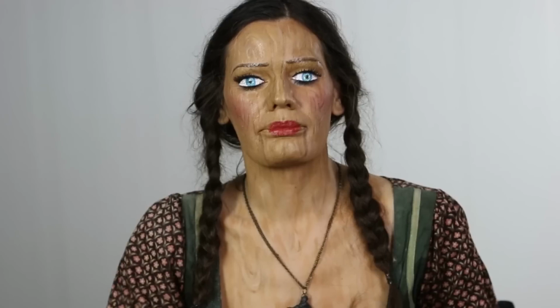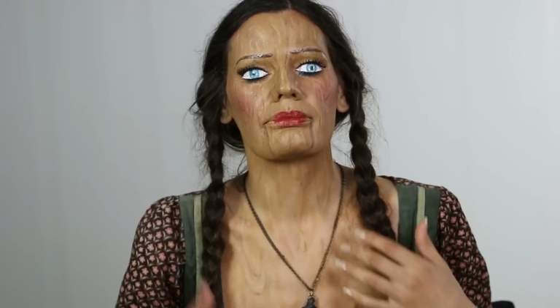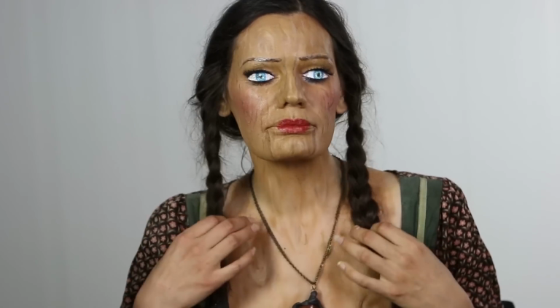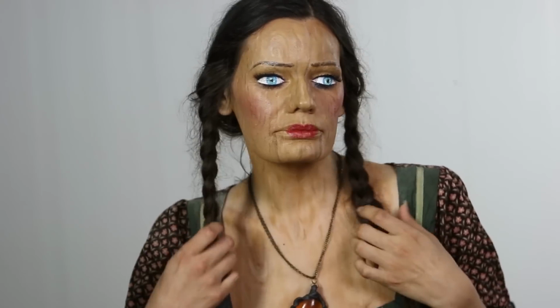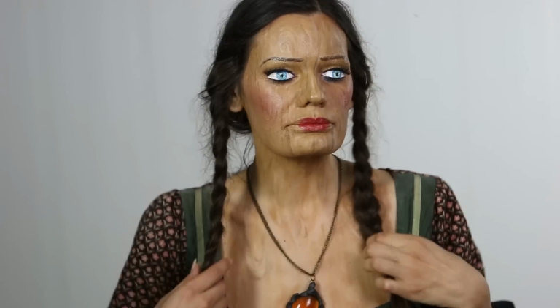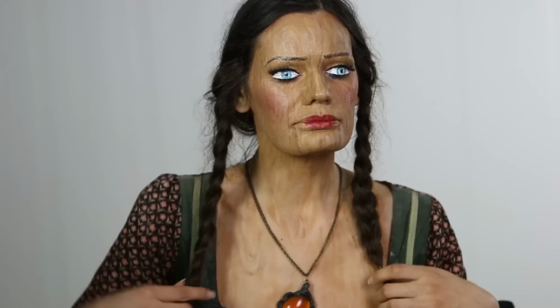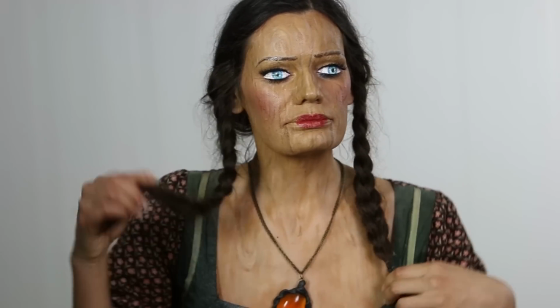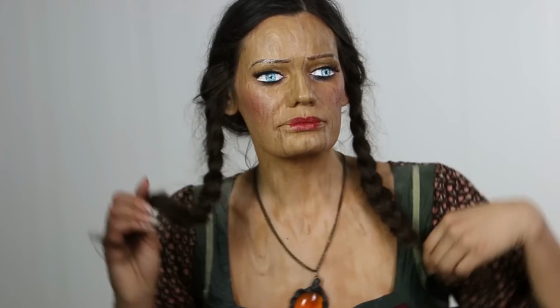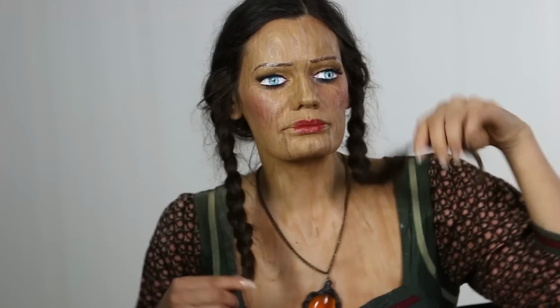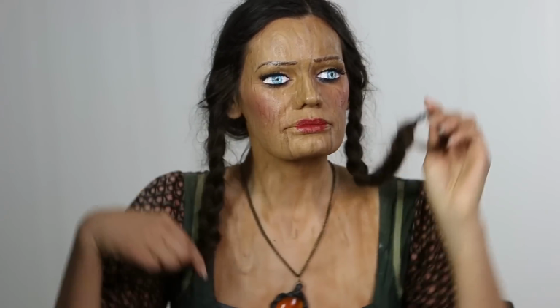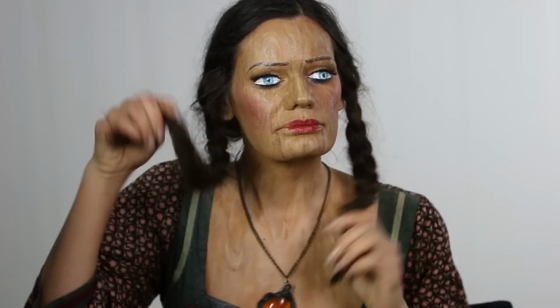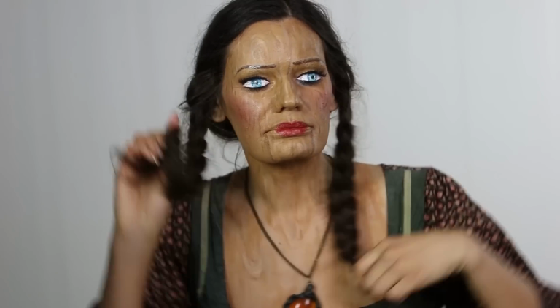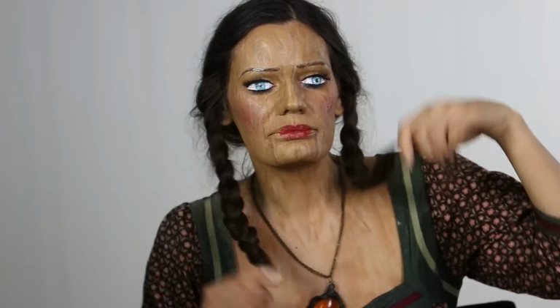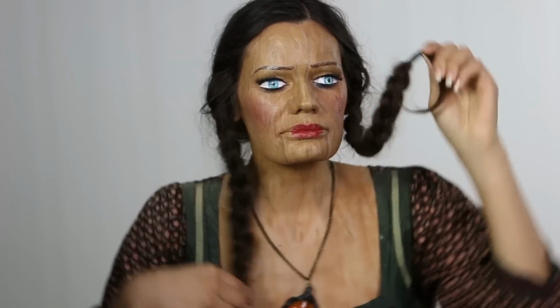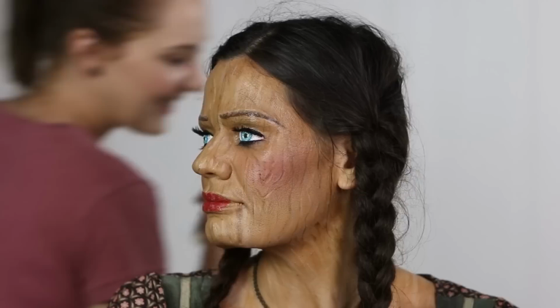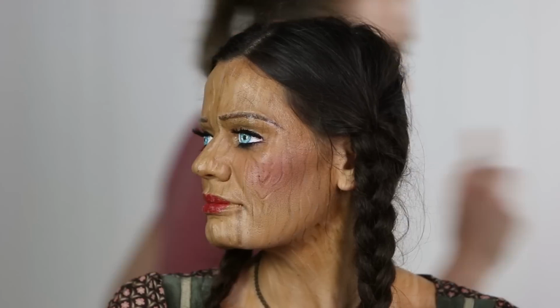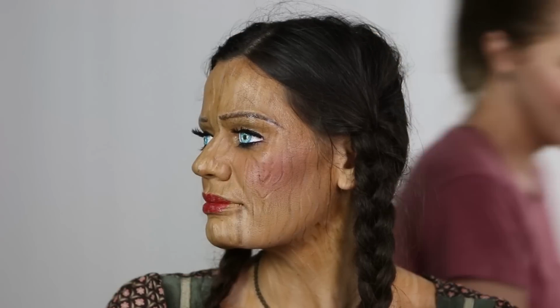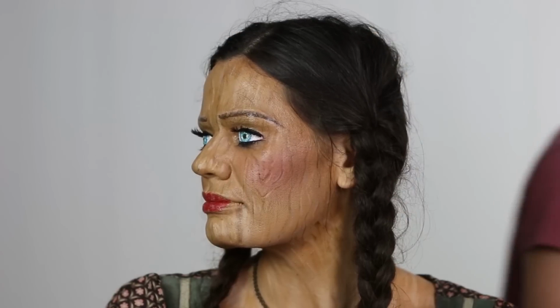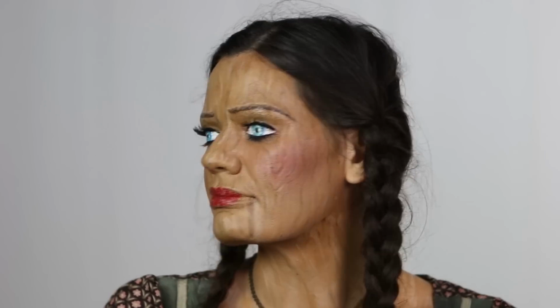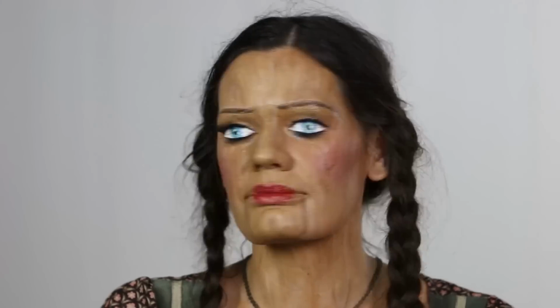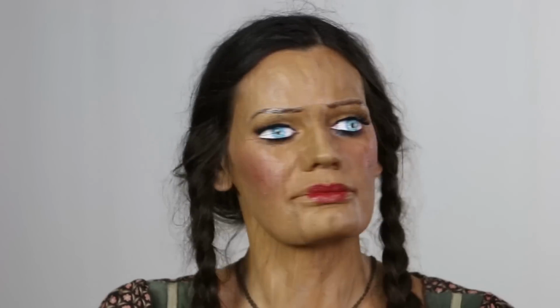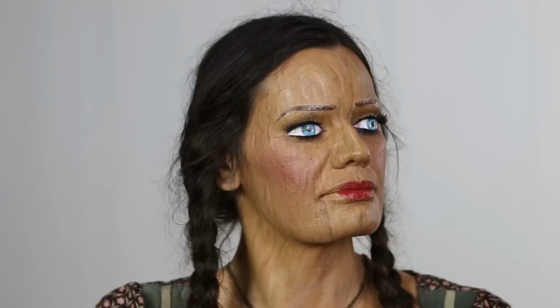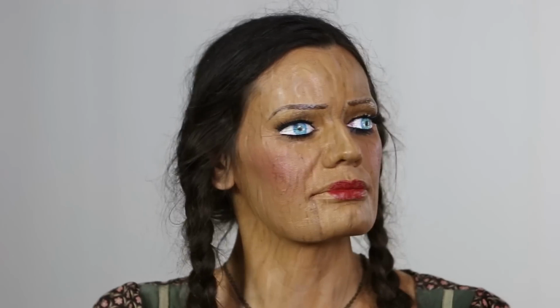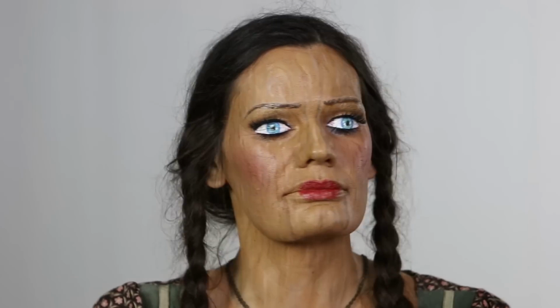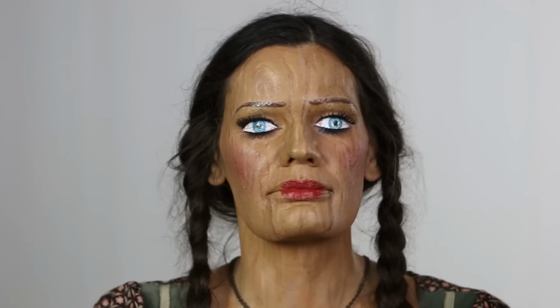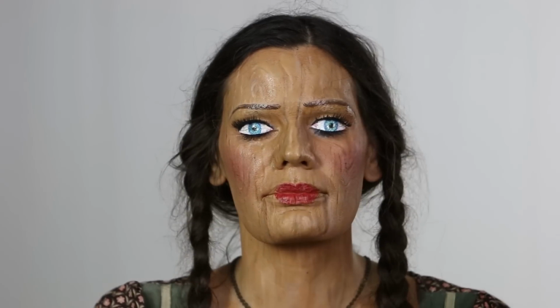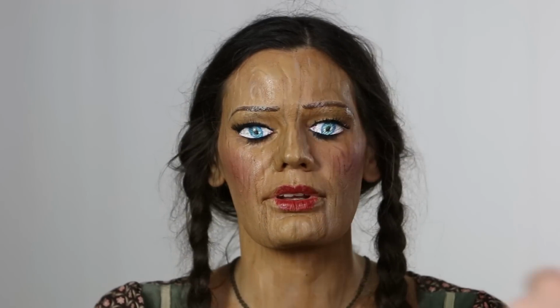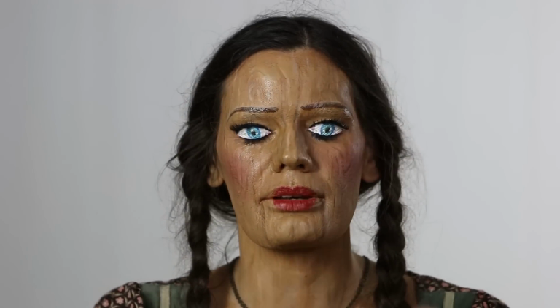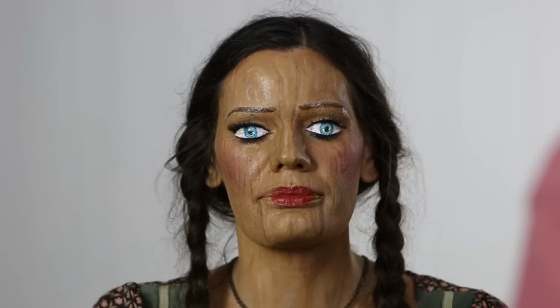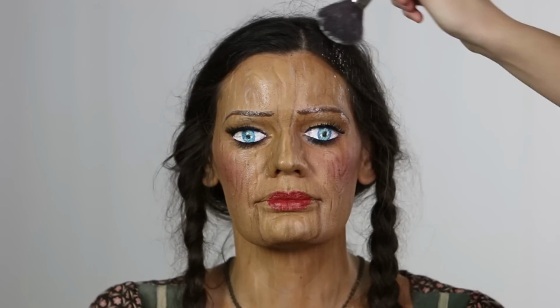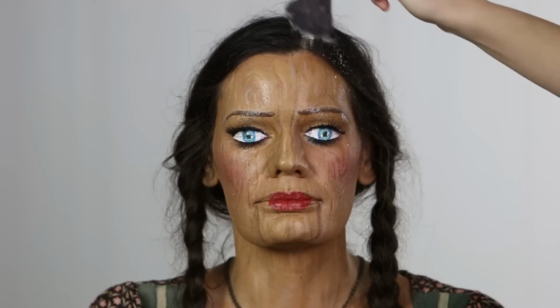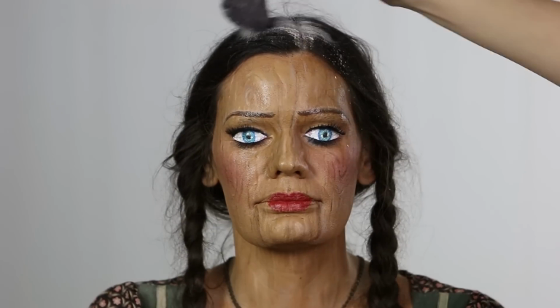Now I'm going to add a slightly pigmented finishing powder over her hair and face as well, to make it look a bit dusty and neglected.